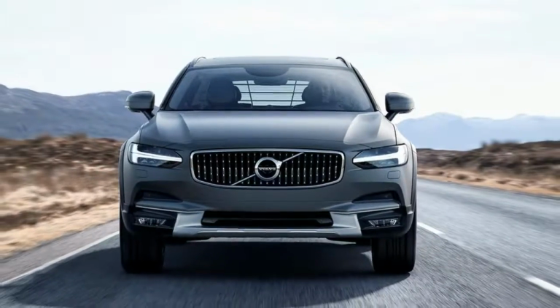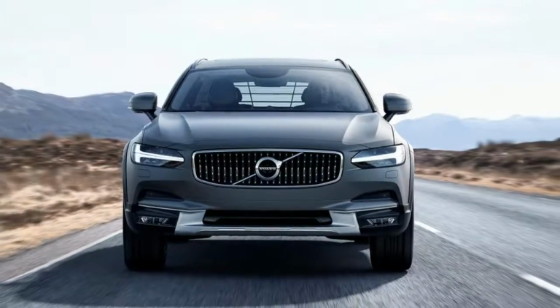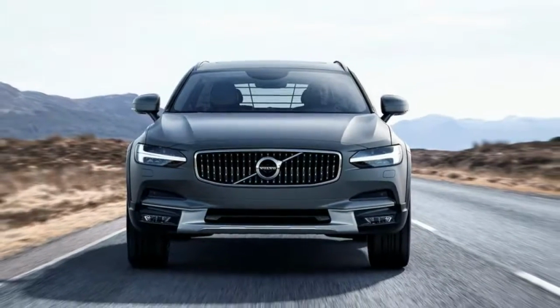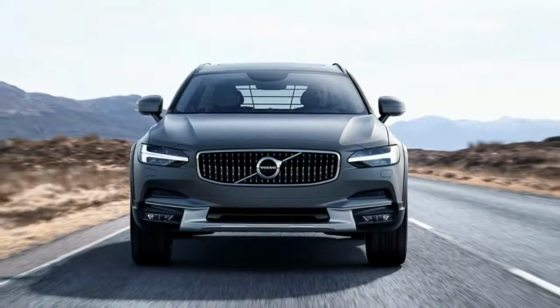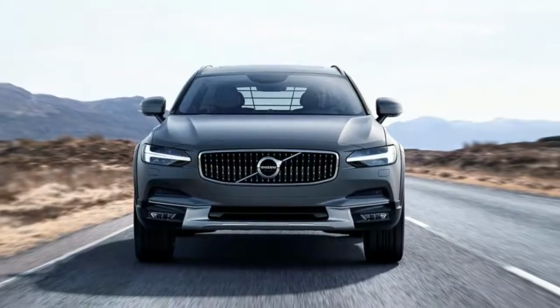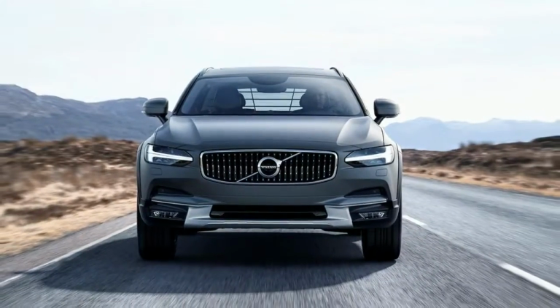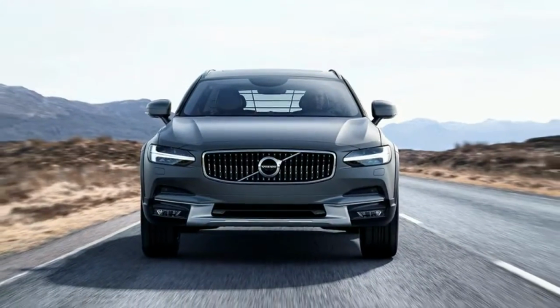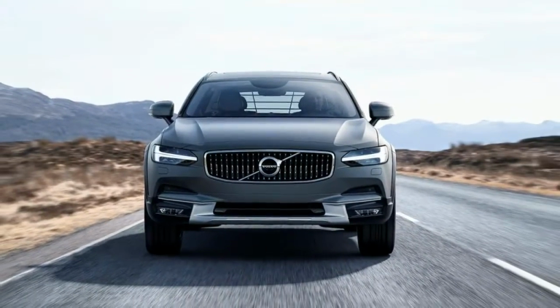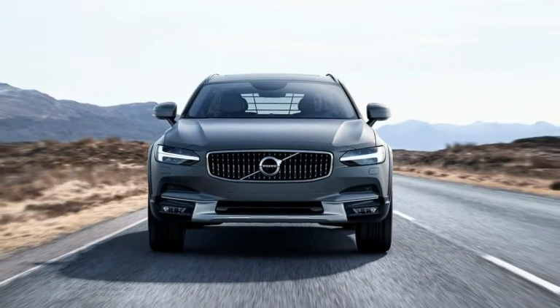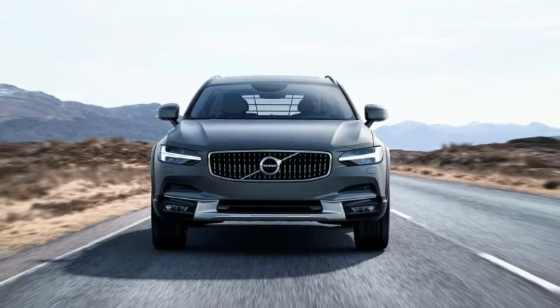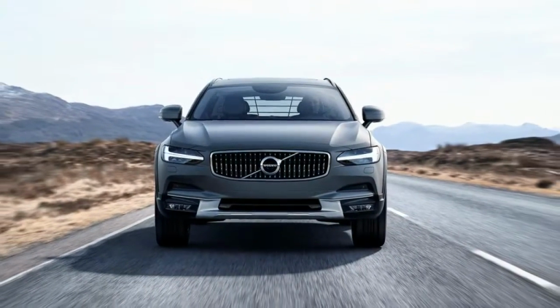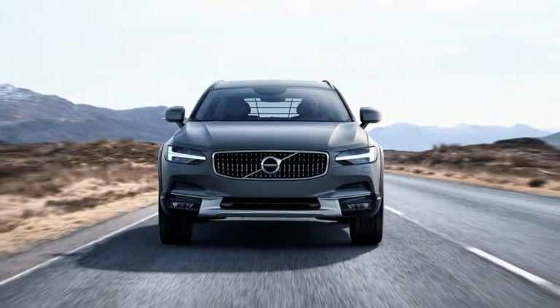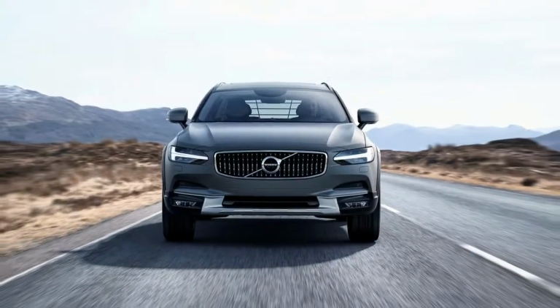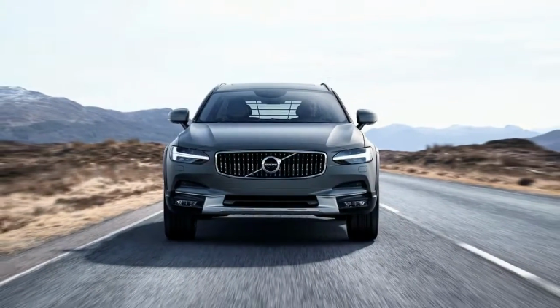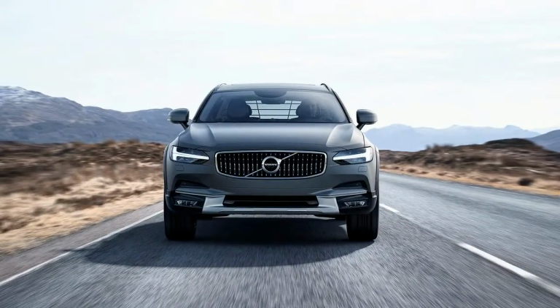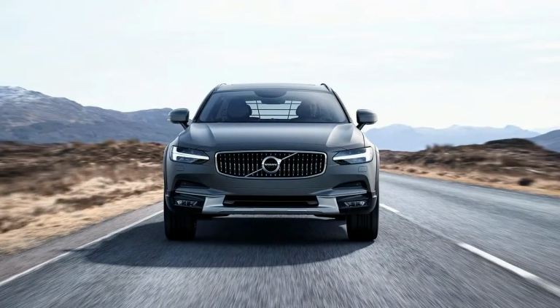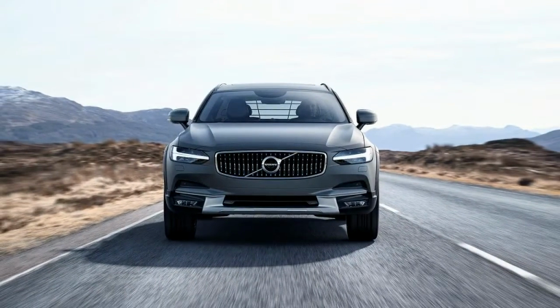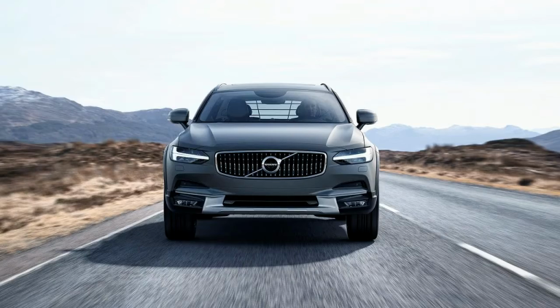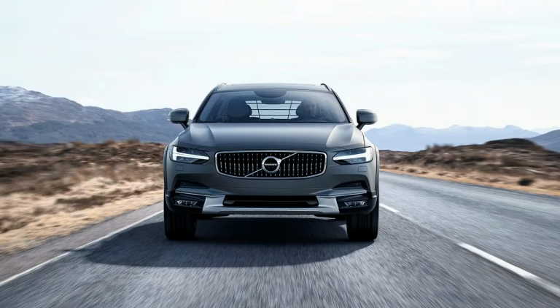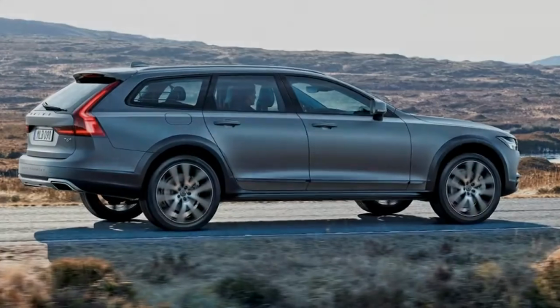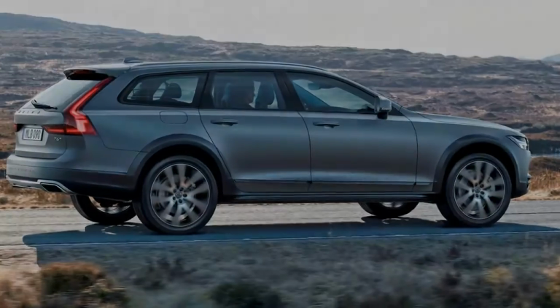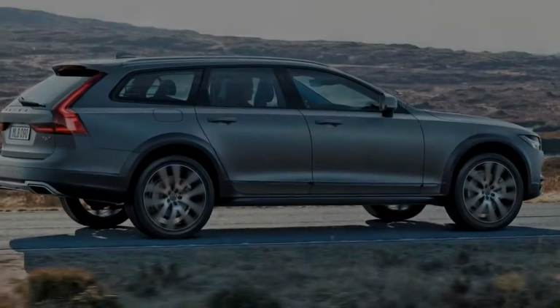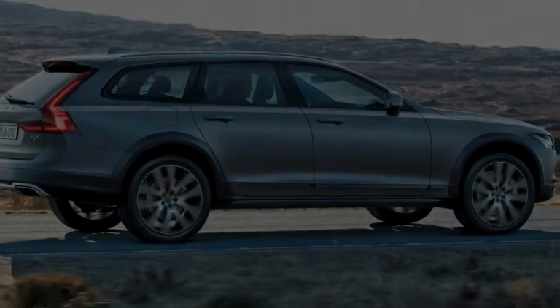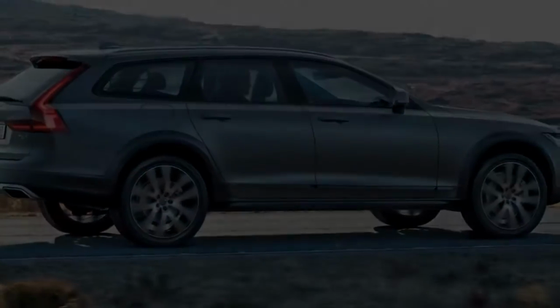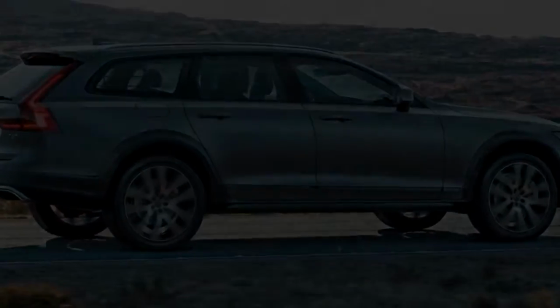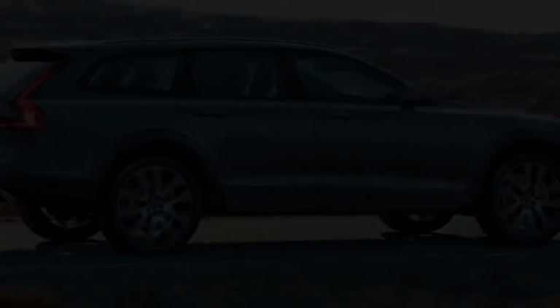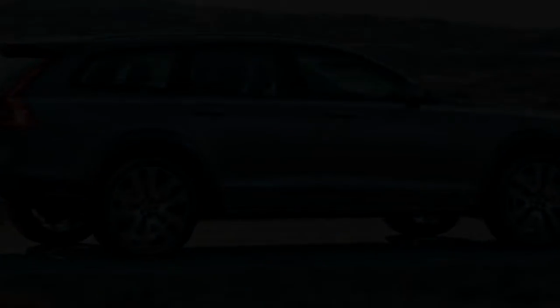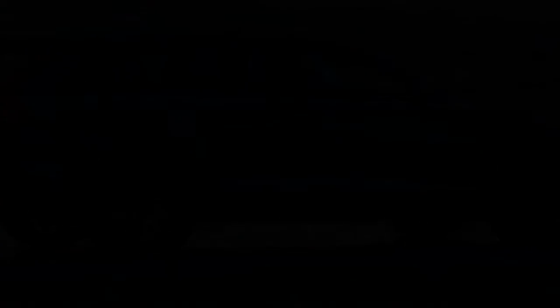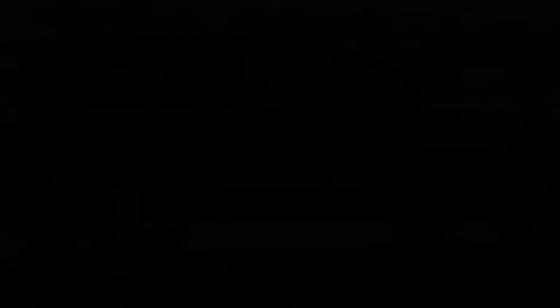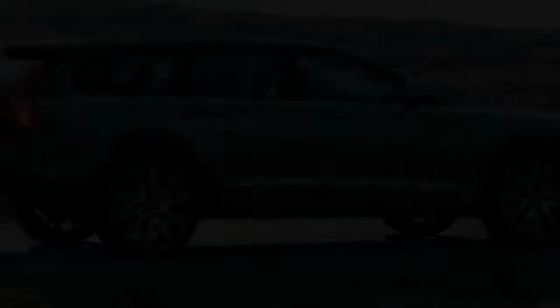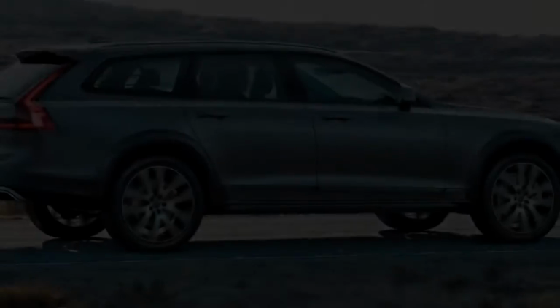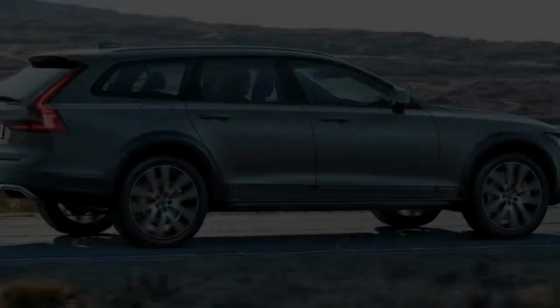As in any Volvo, safety is still a priority, this time in the form of driver assist and semi-autonomous features.